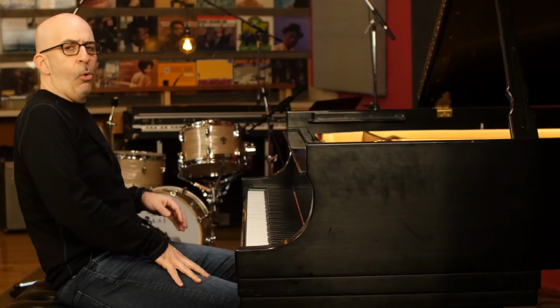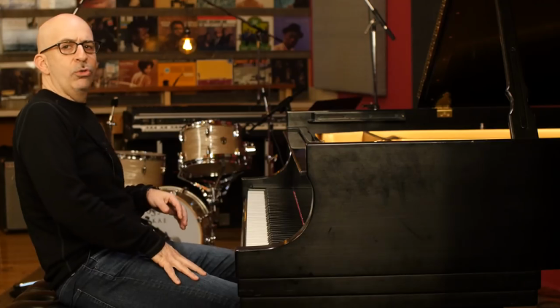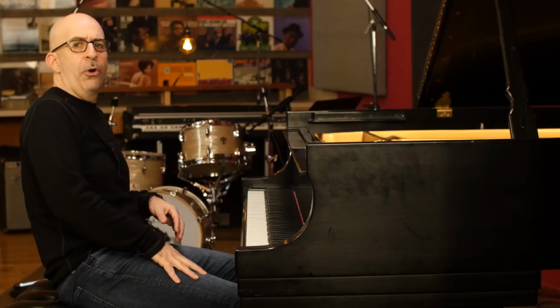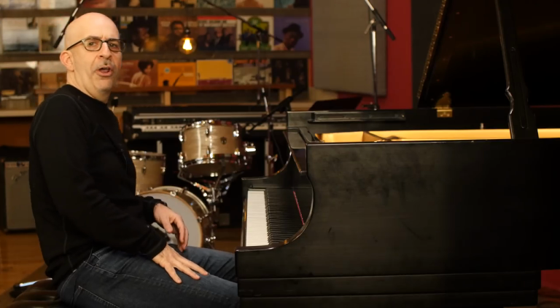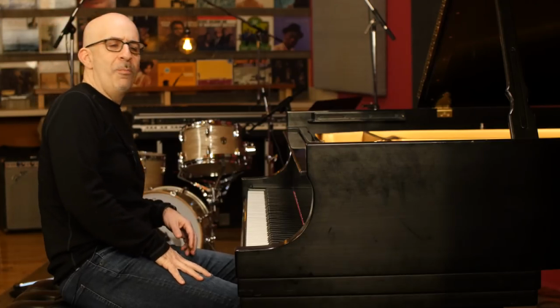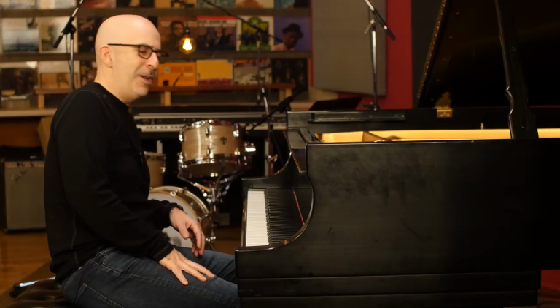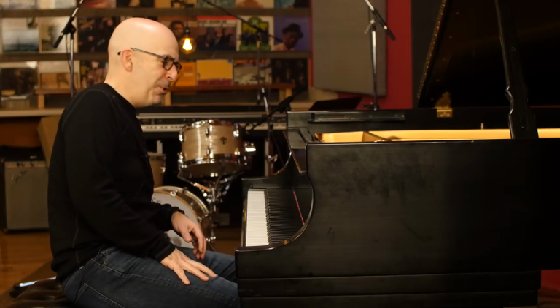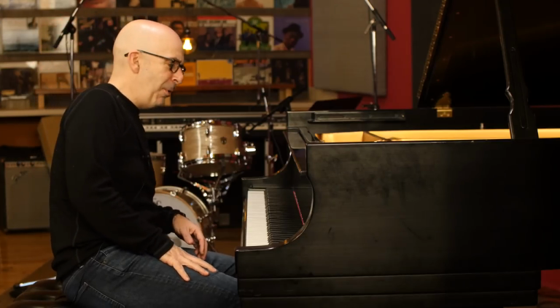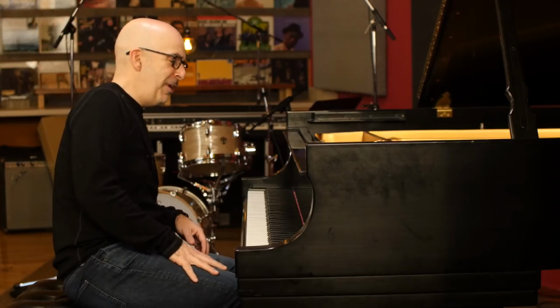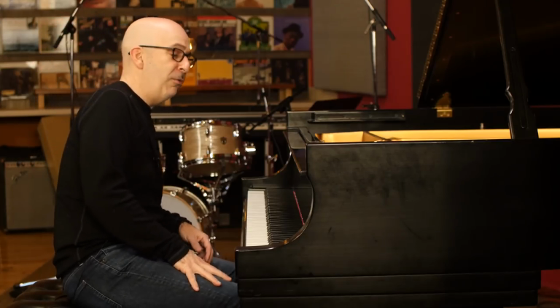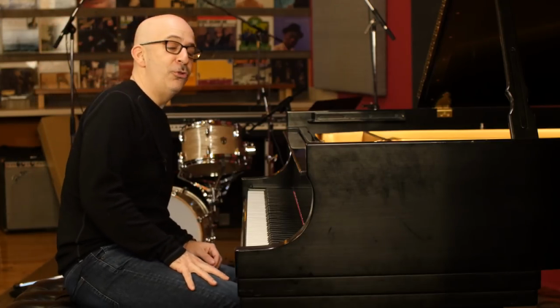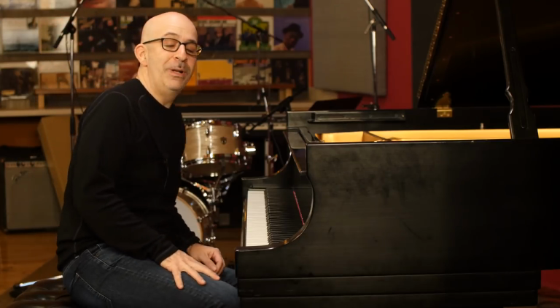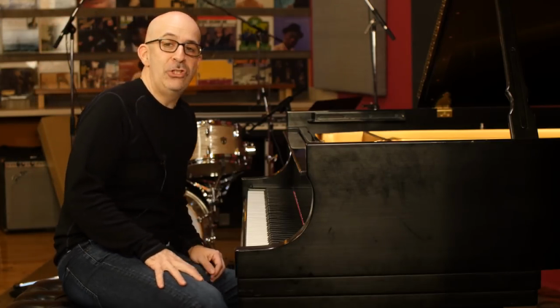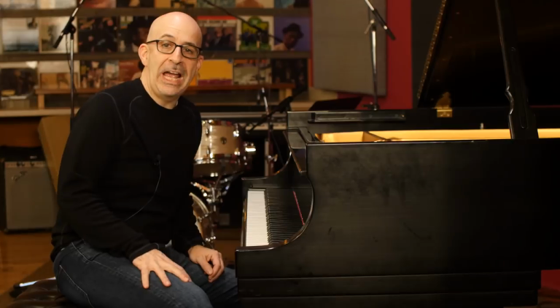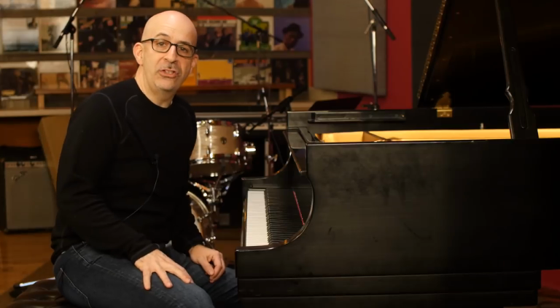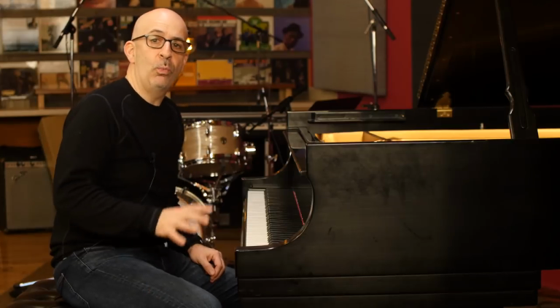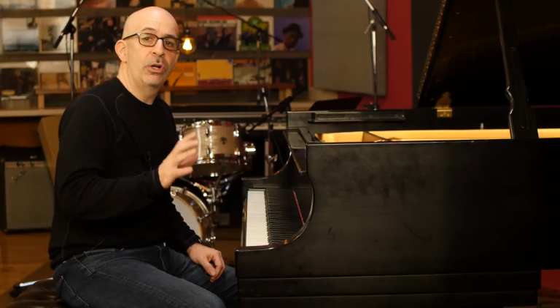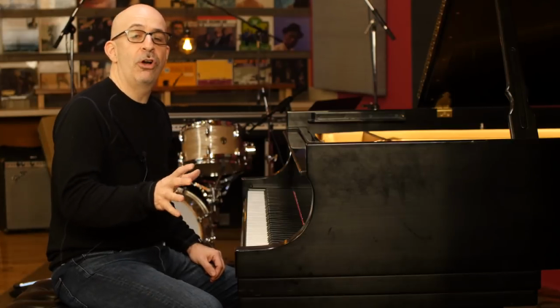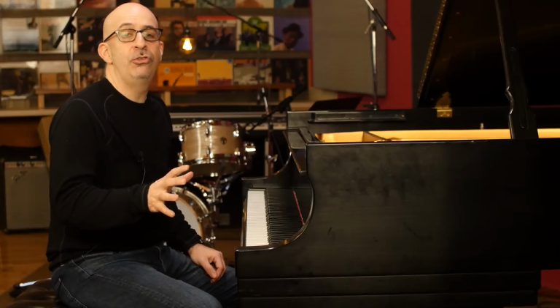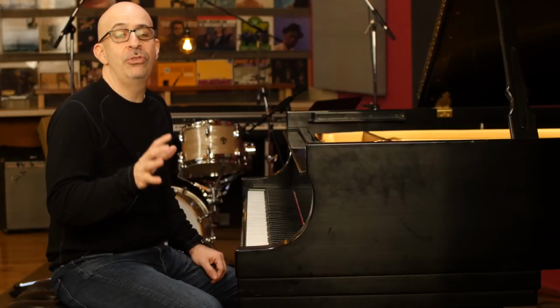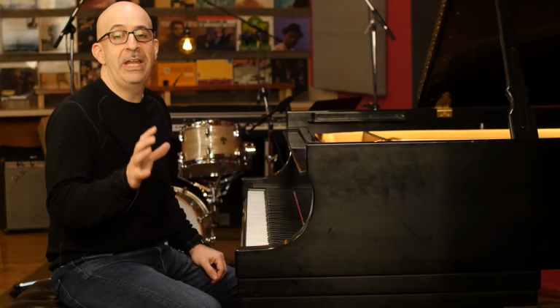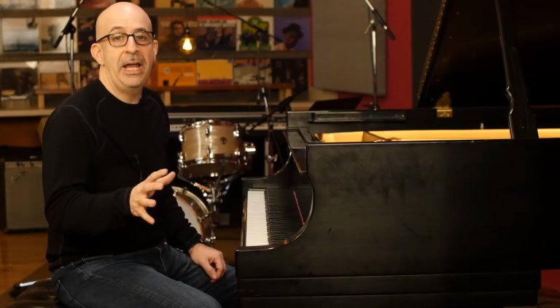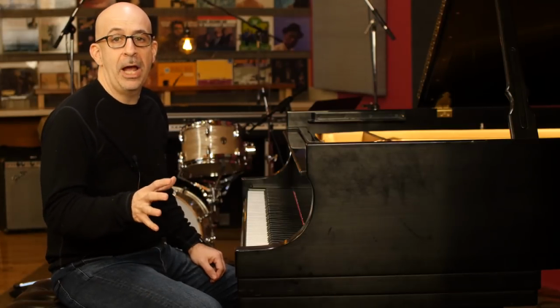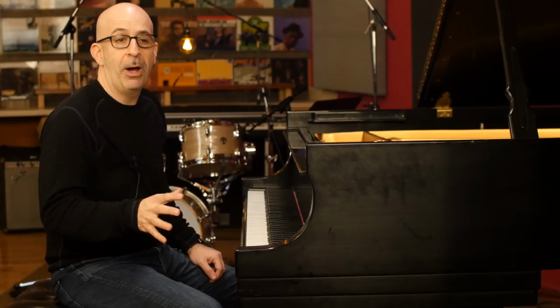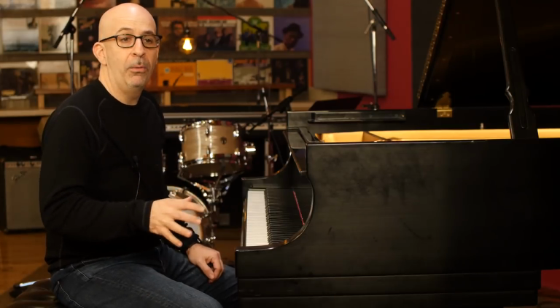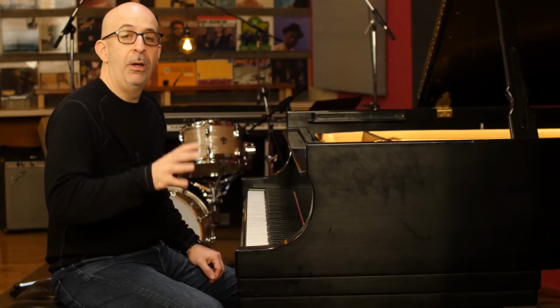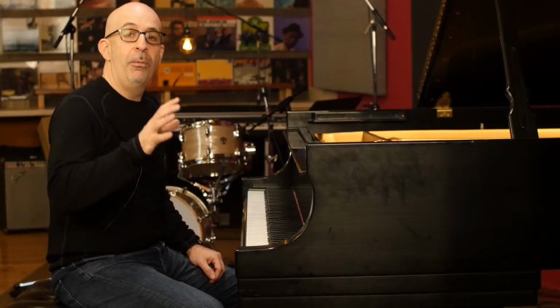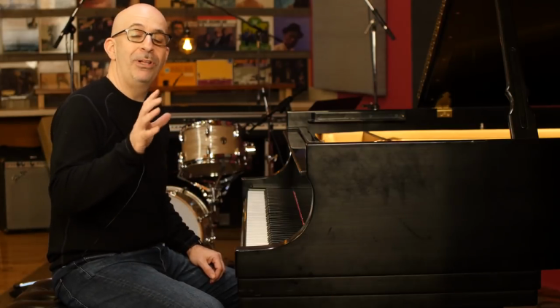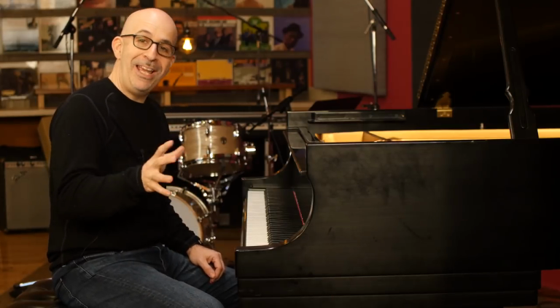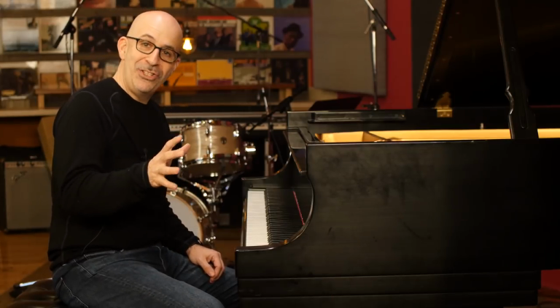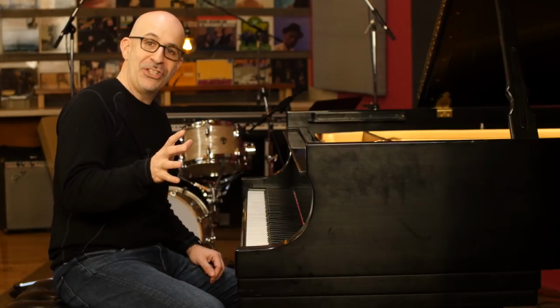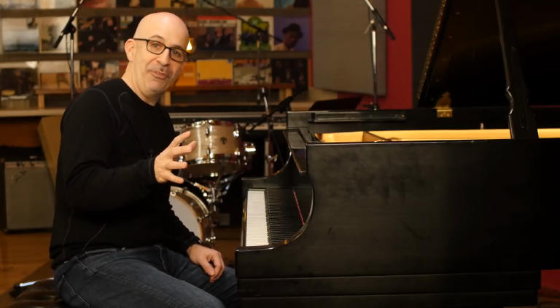What's going on everybody? Peter Martin here for Two Minute Jazz. I want to talk to you today about playing in seven.